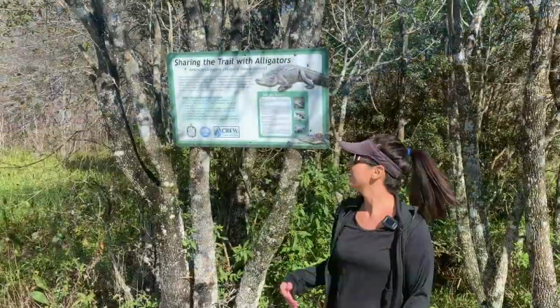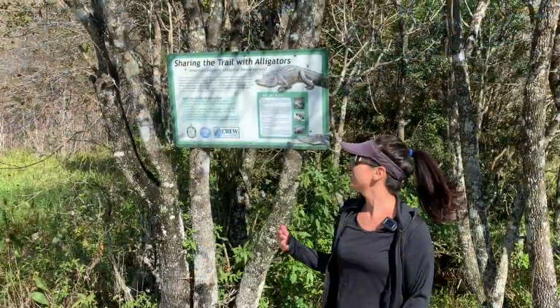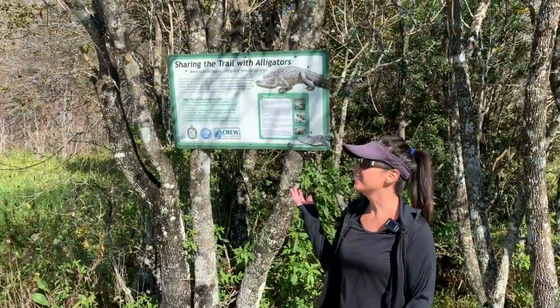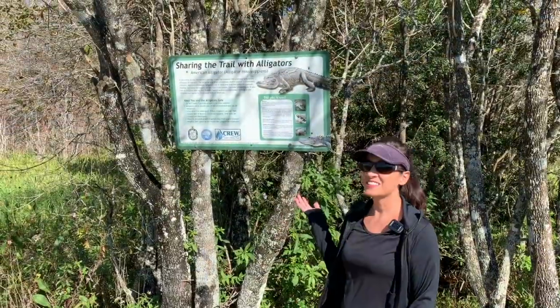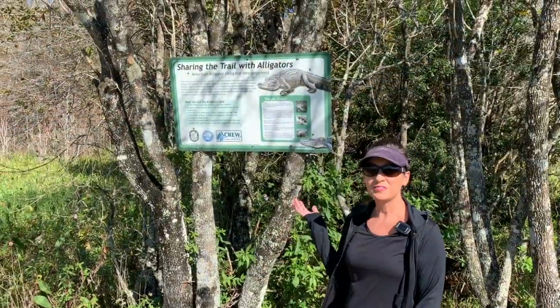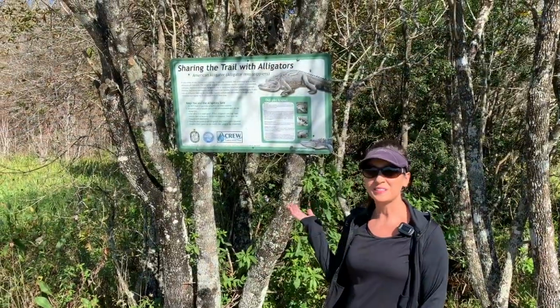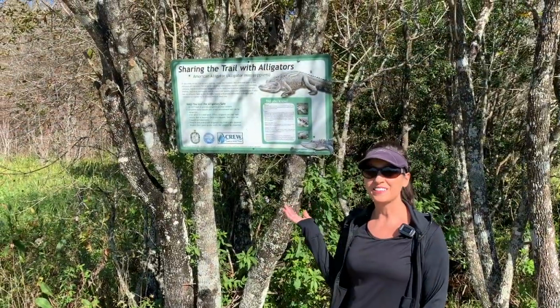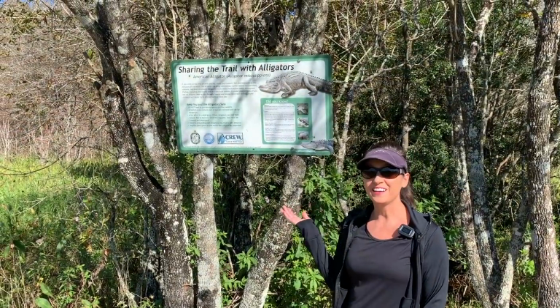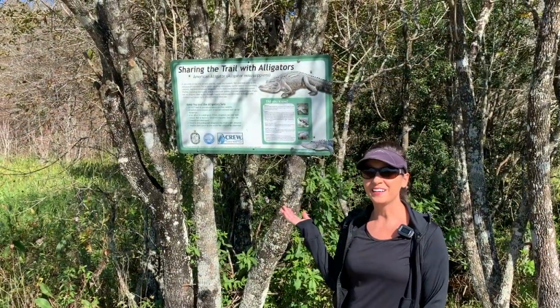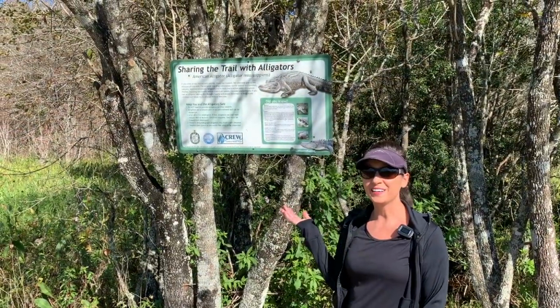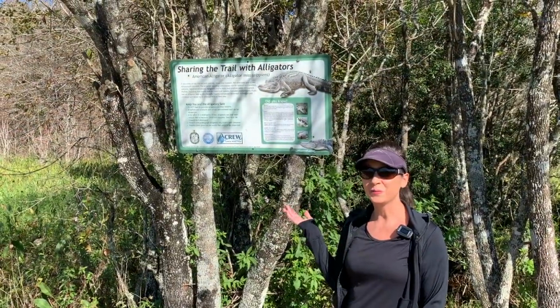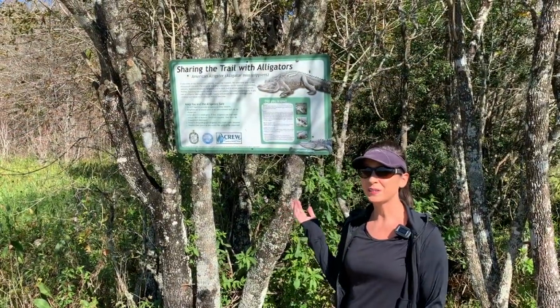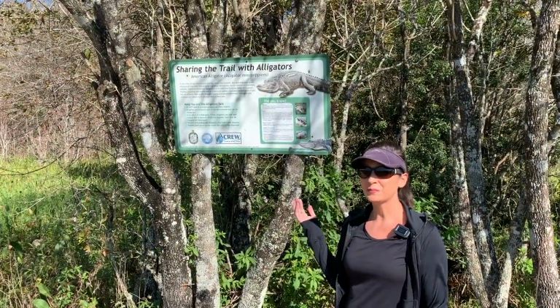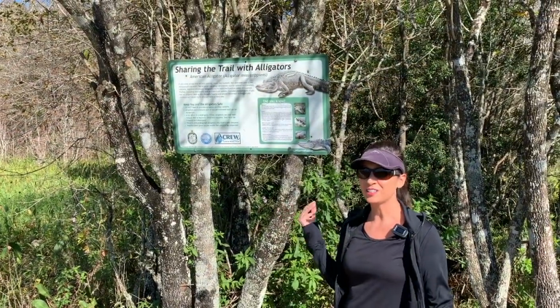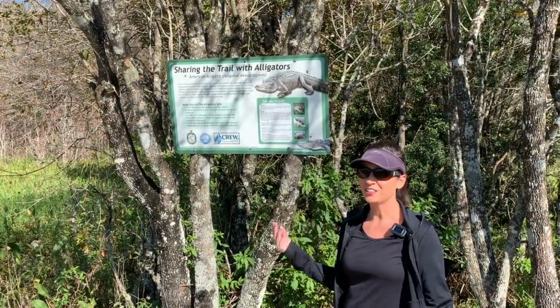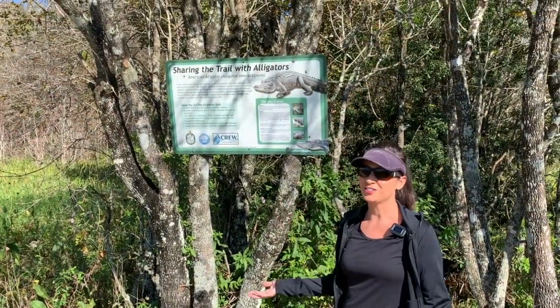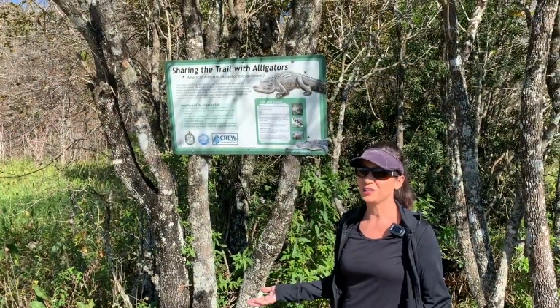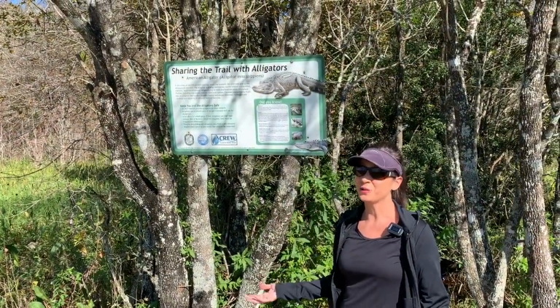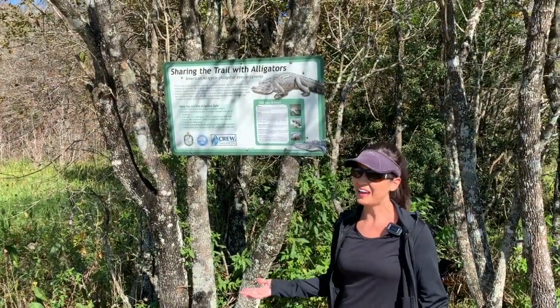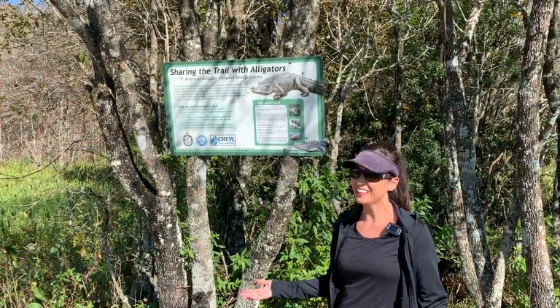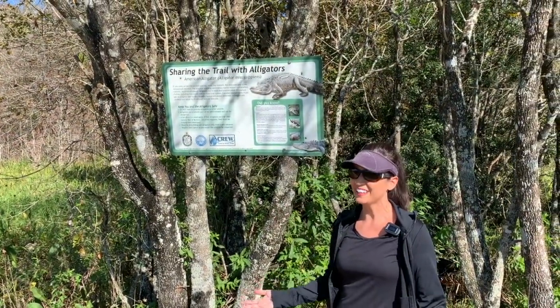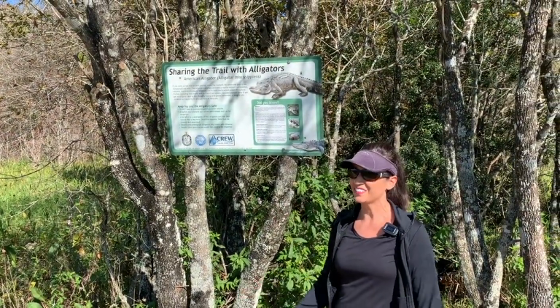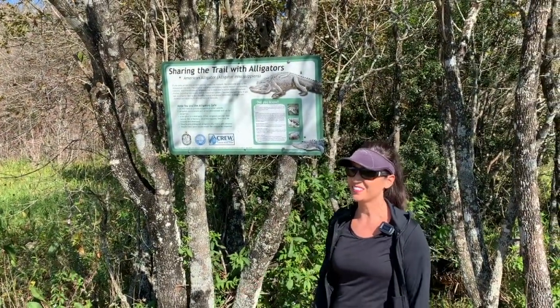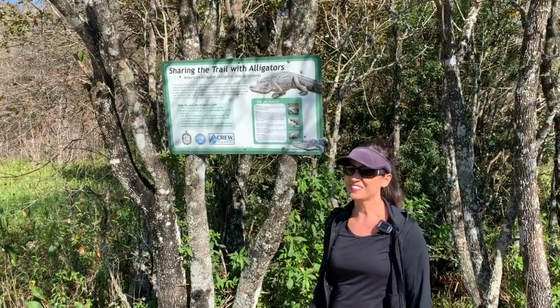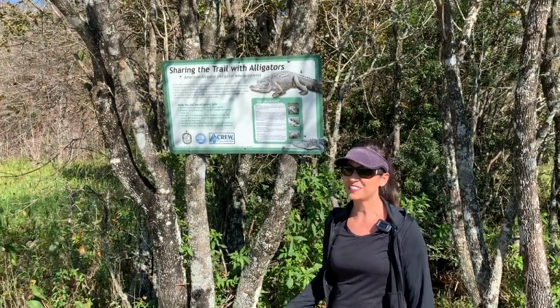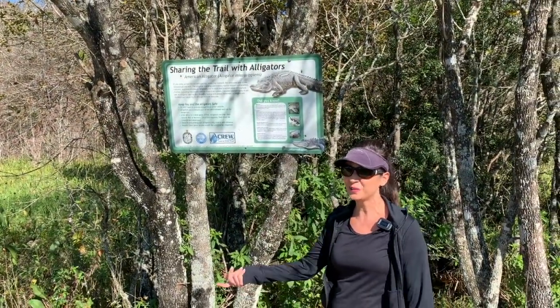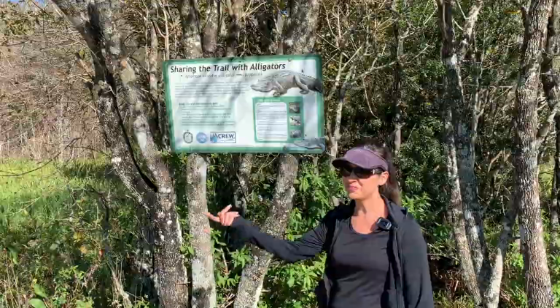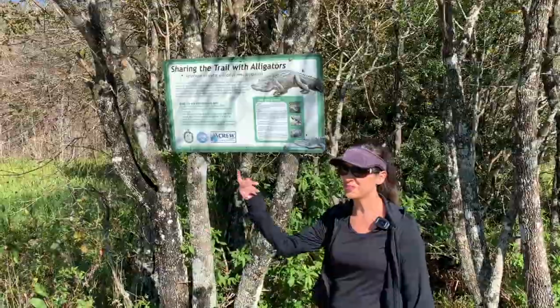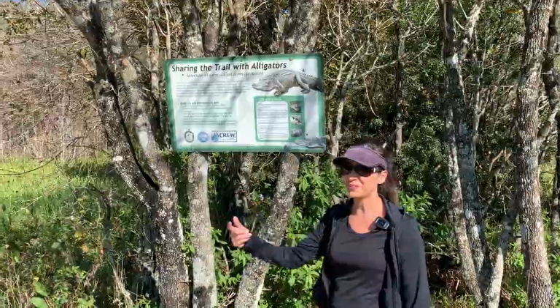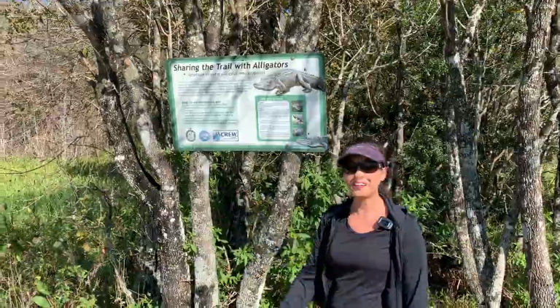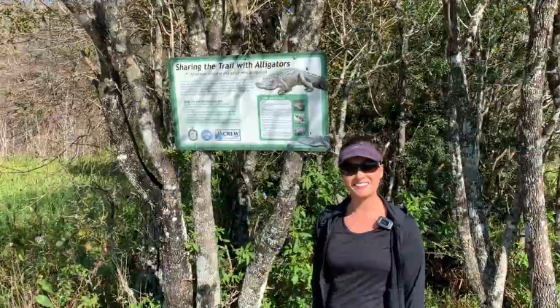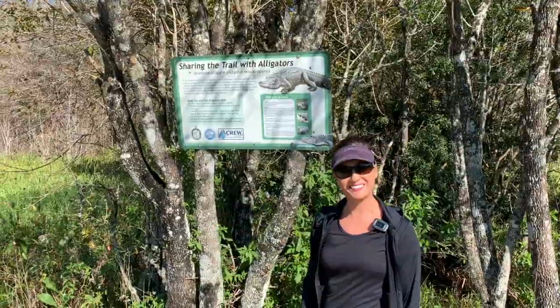As you can see from the sign, we're going to be sharing the trail with alligators, so let's see what adventures await us.